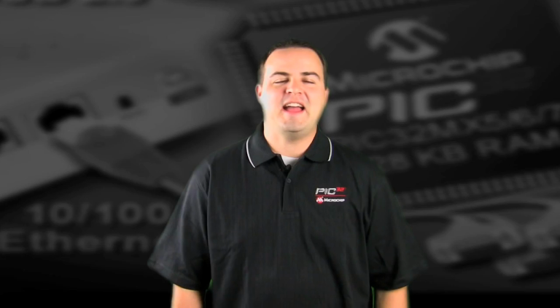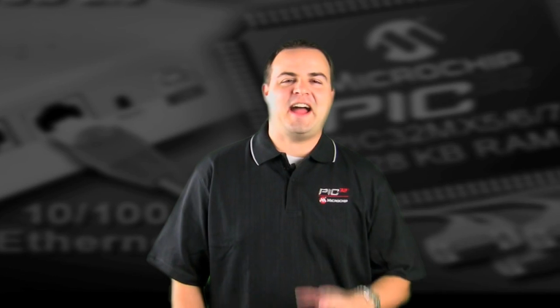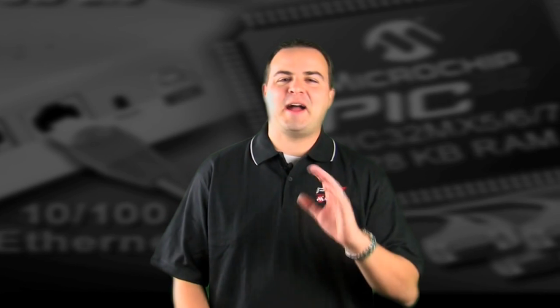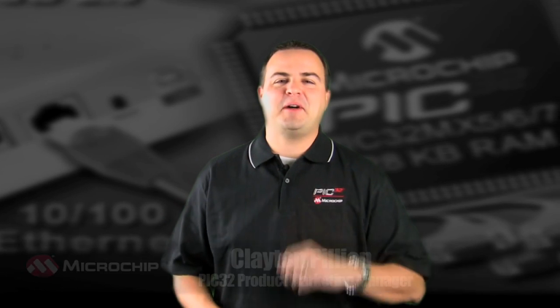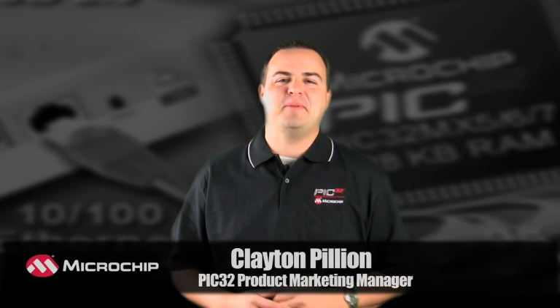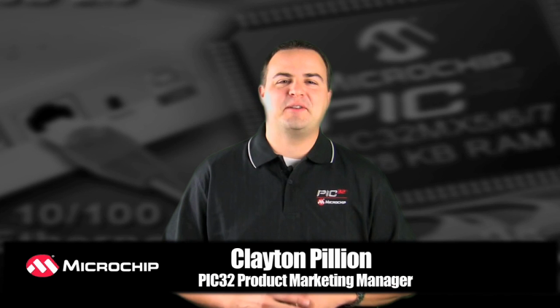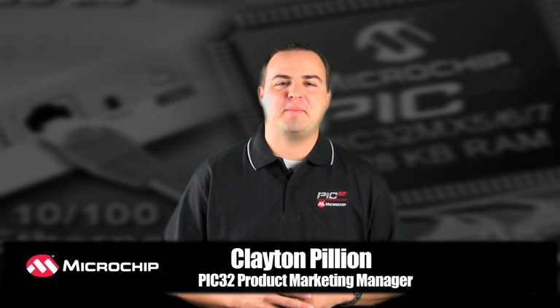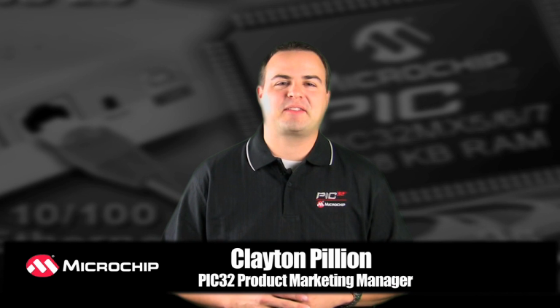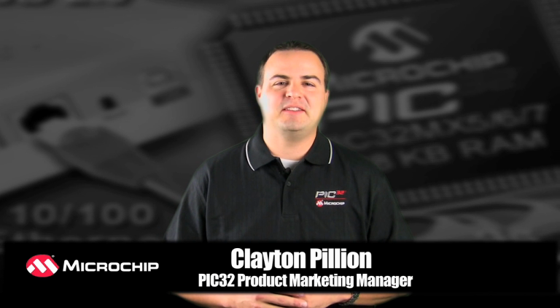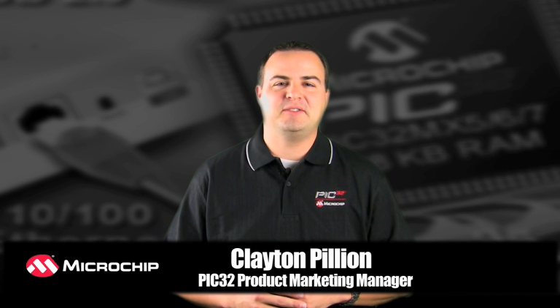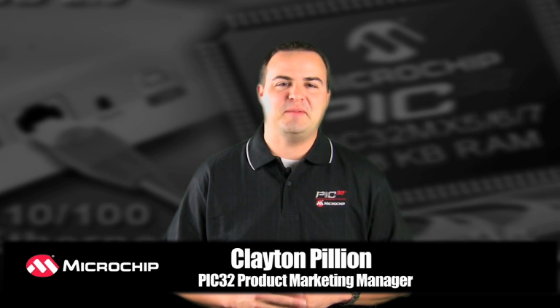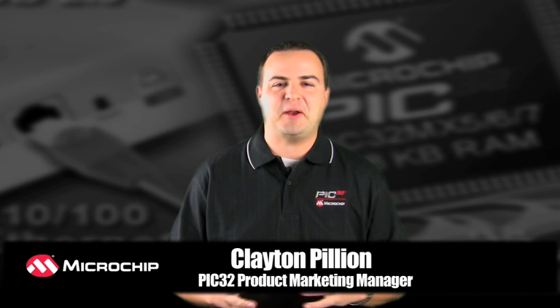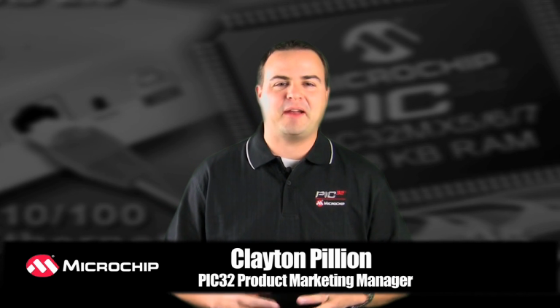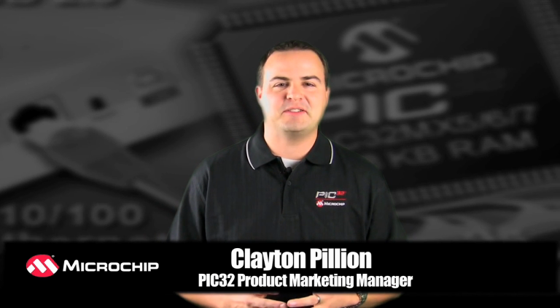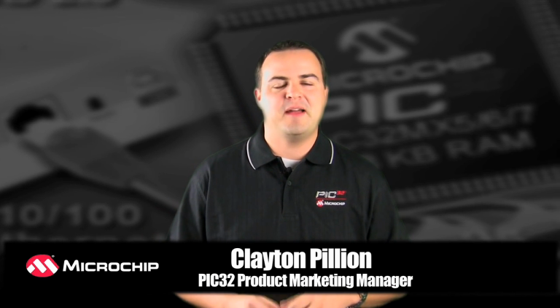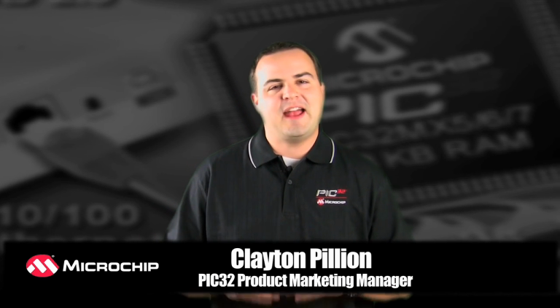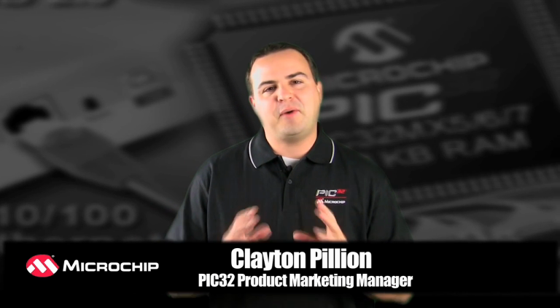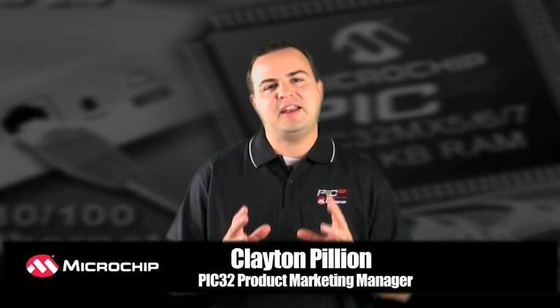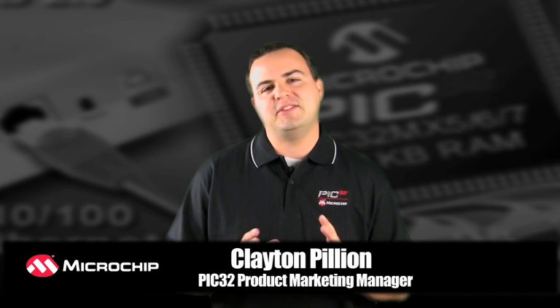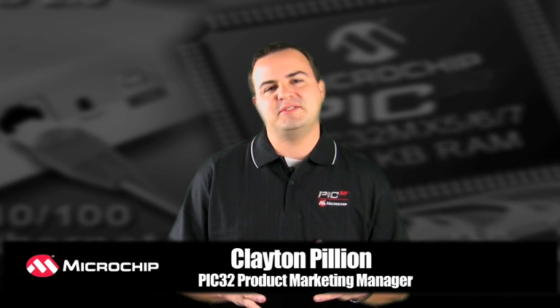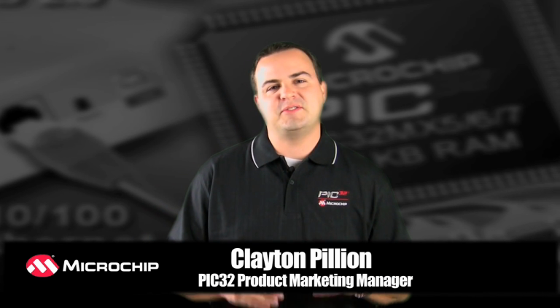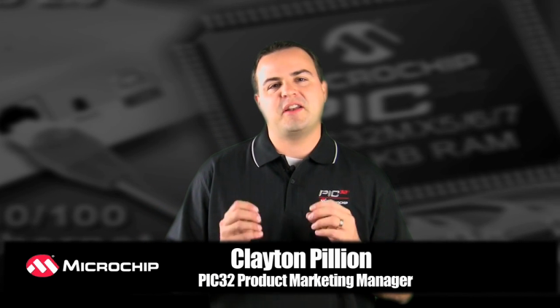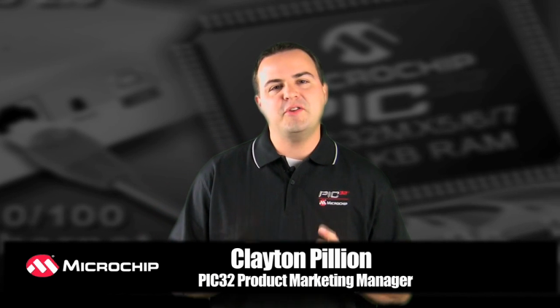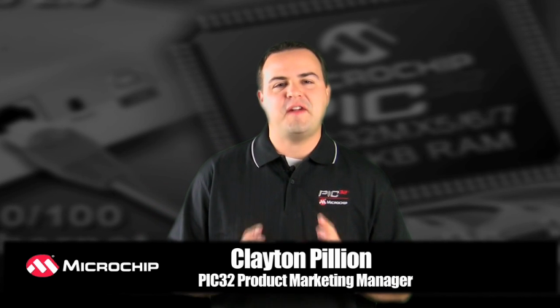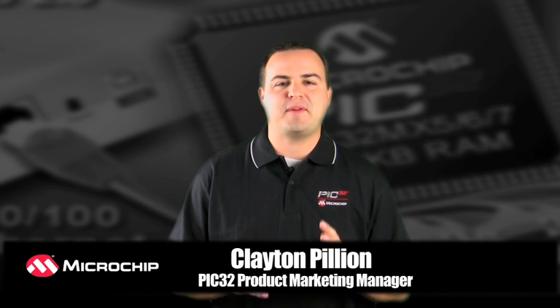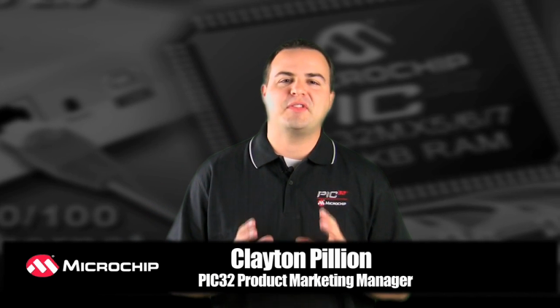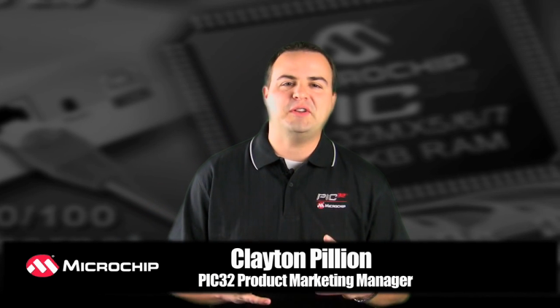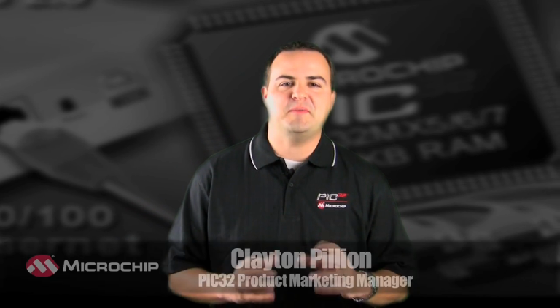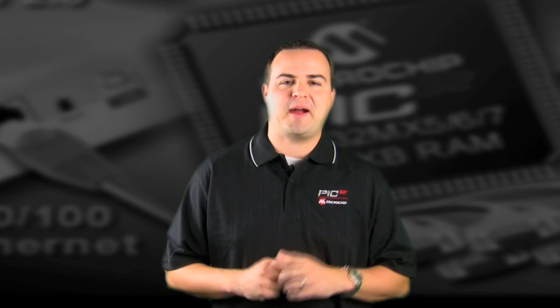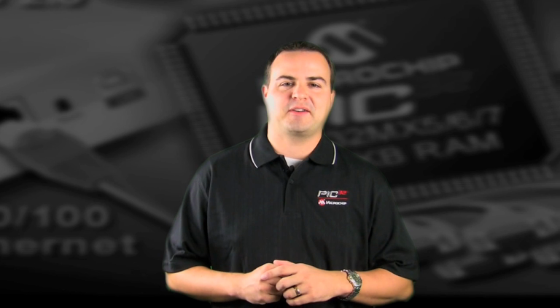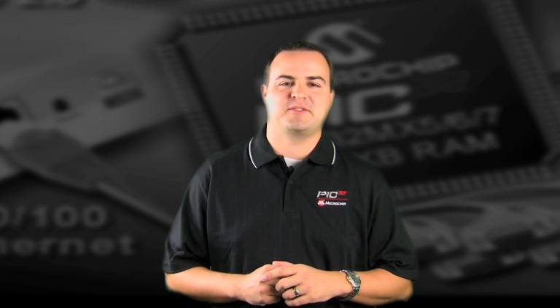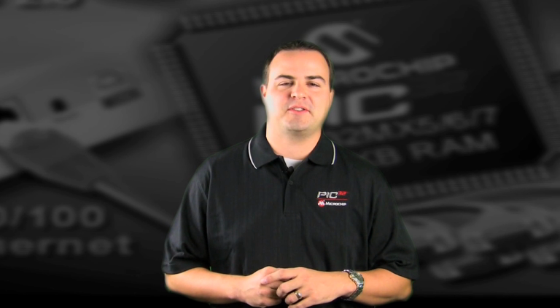Hi, I'm Clayton Pillian with the PIC32 team here at Microchip, and I want to introduce you to our new family of 32-bit microcontrollers.